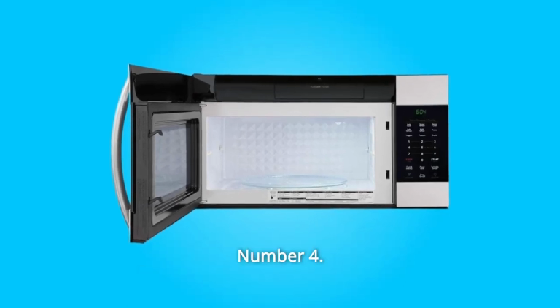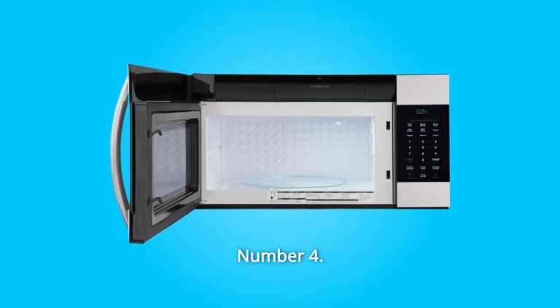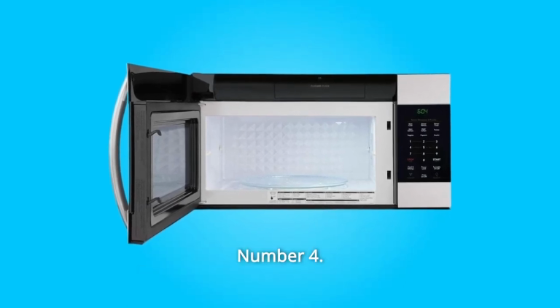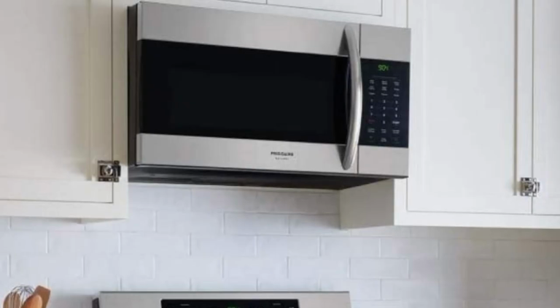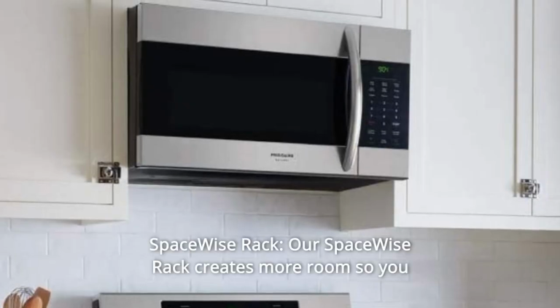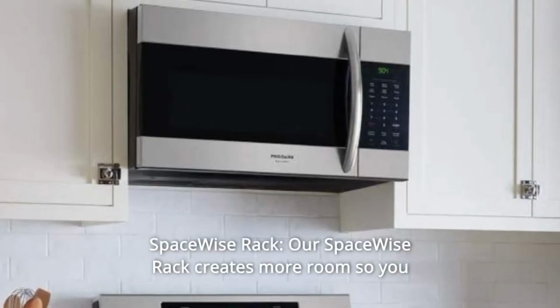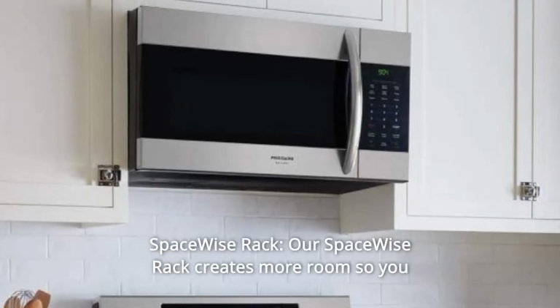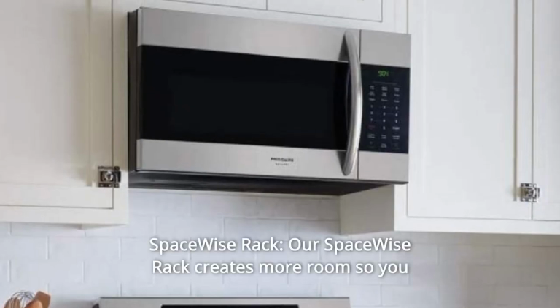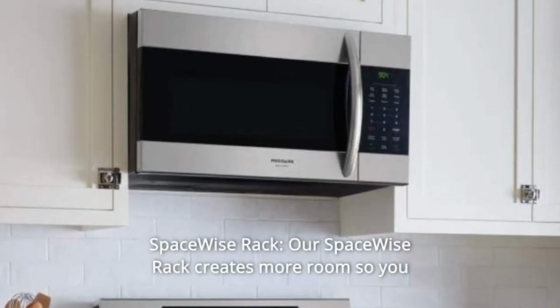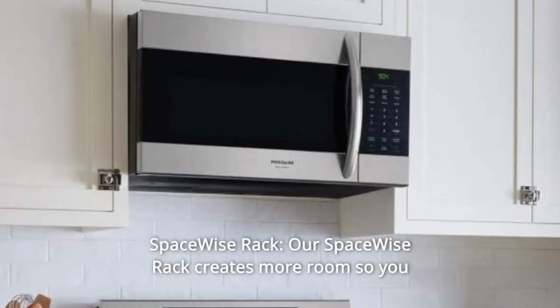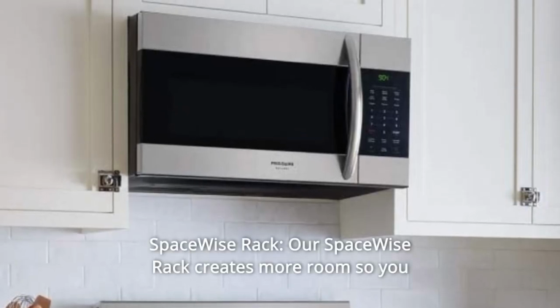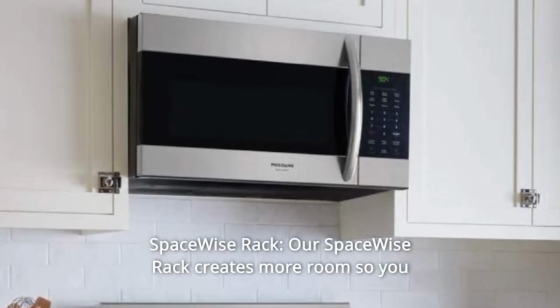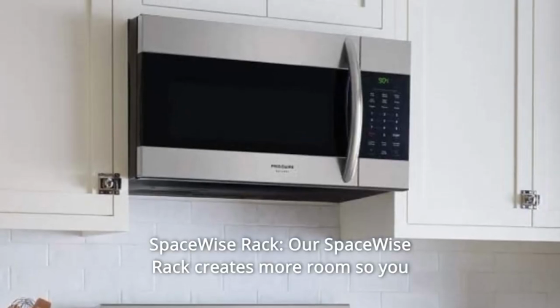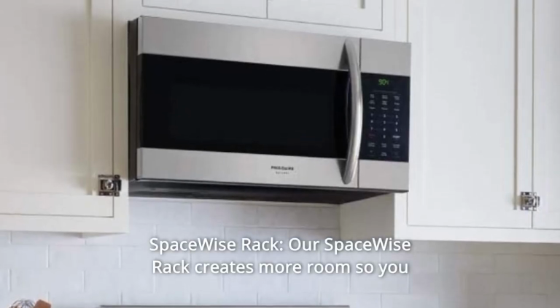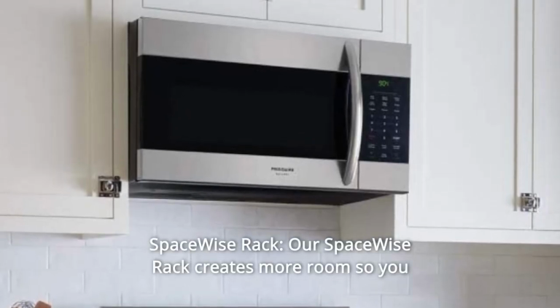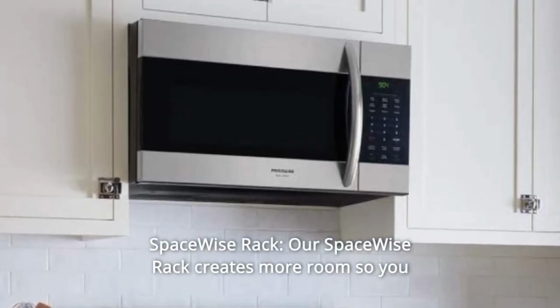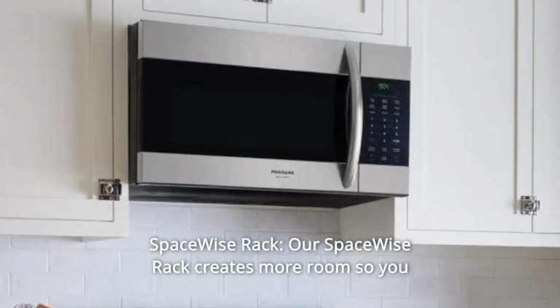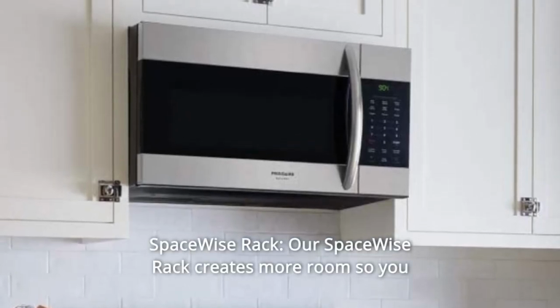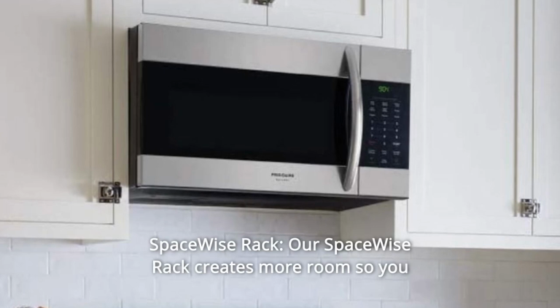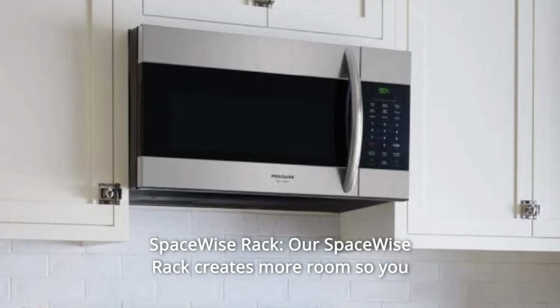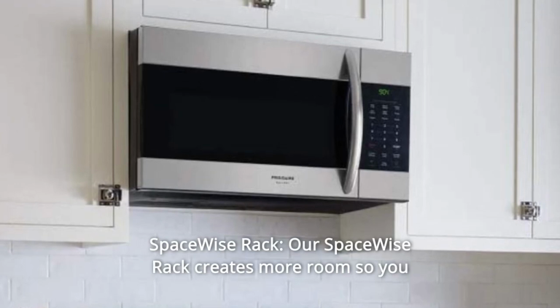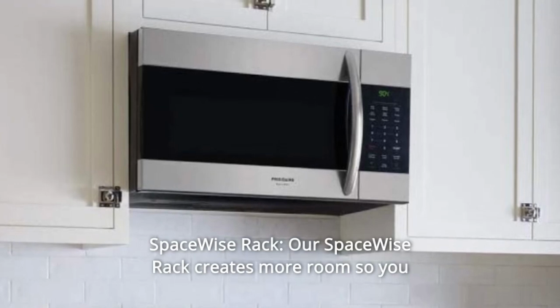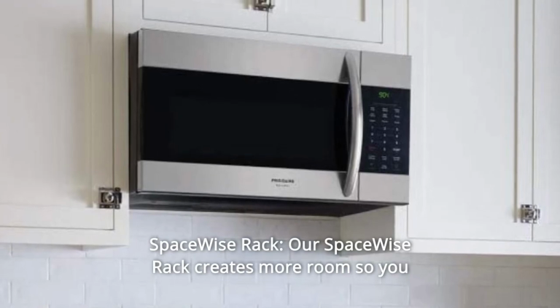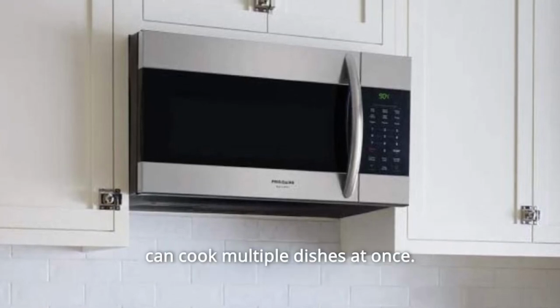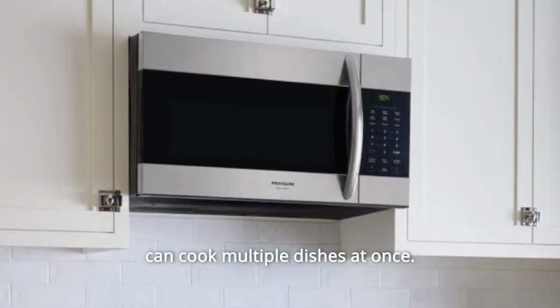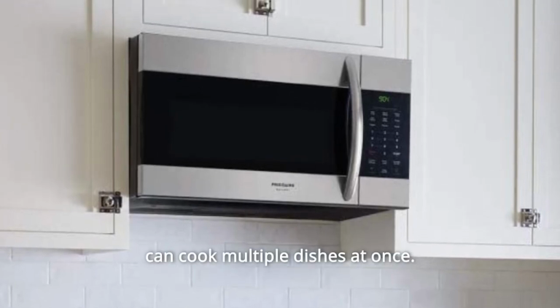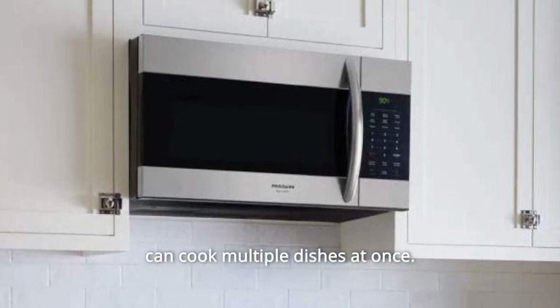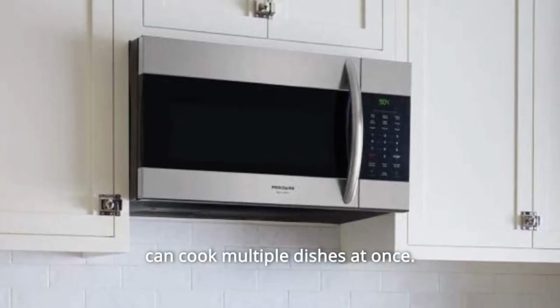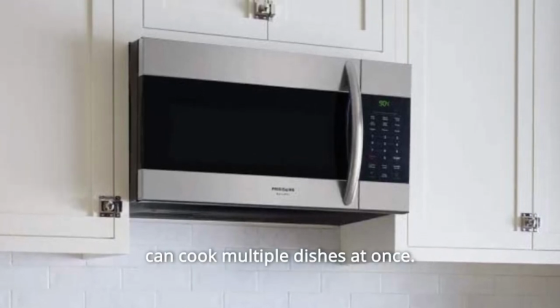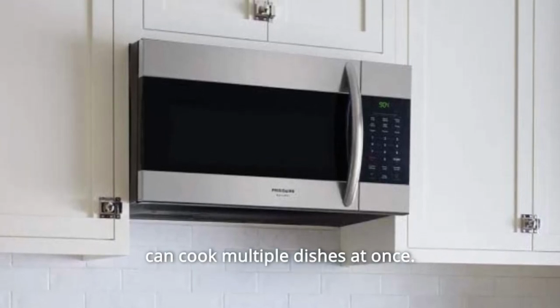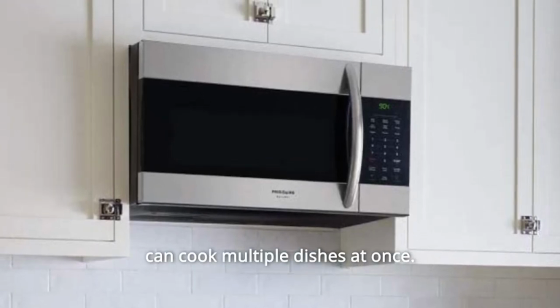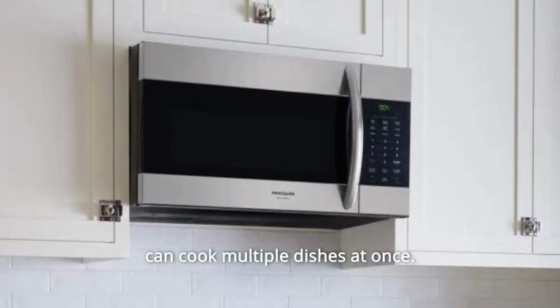Number 4: Space-wise Rack. Our space-wise rack creates more room so you can cook multiple dishes at once.